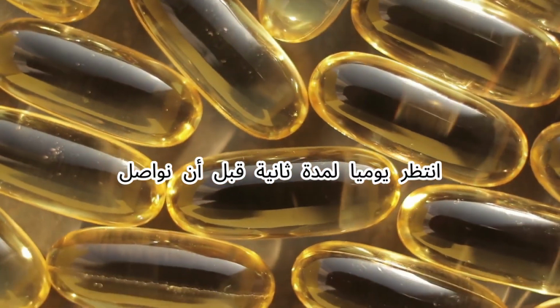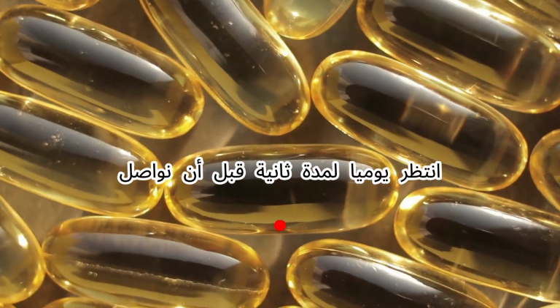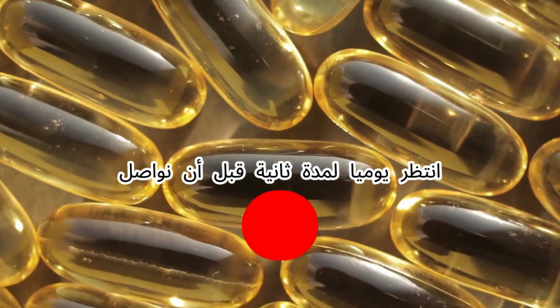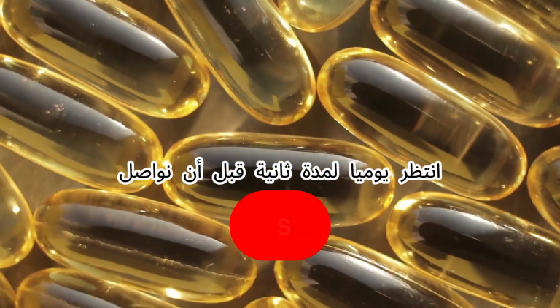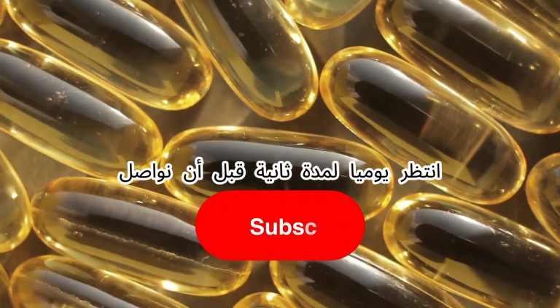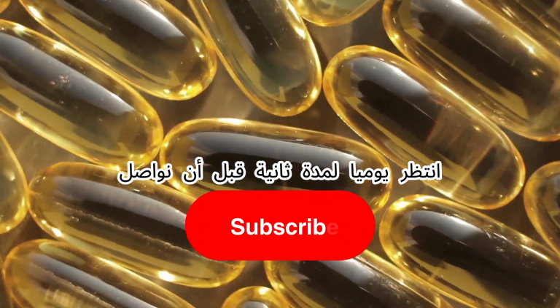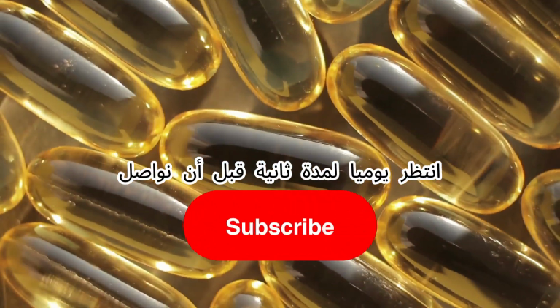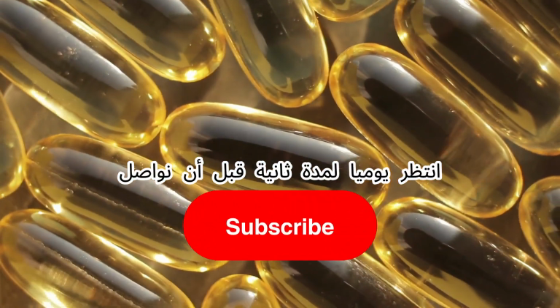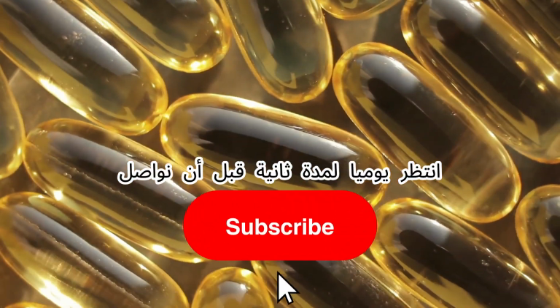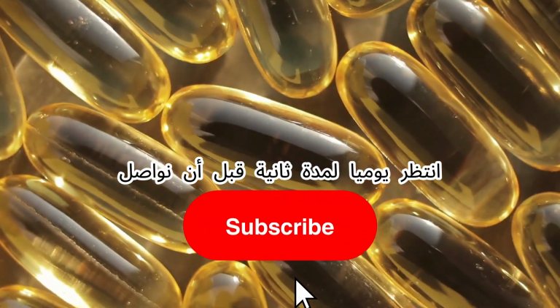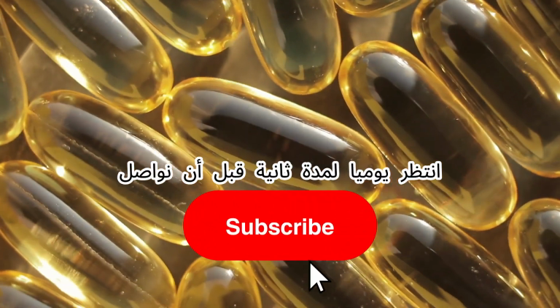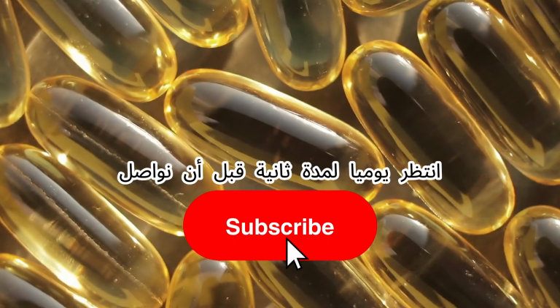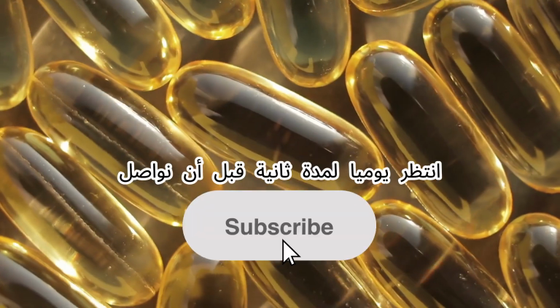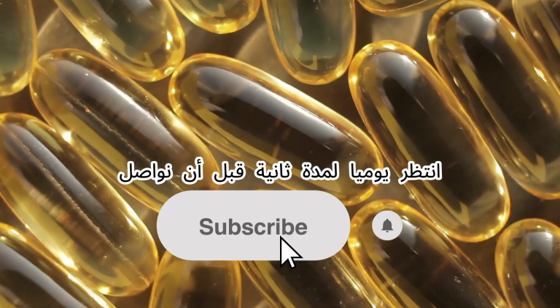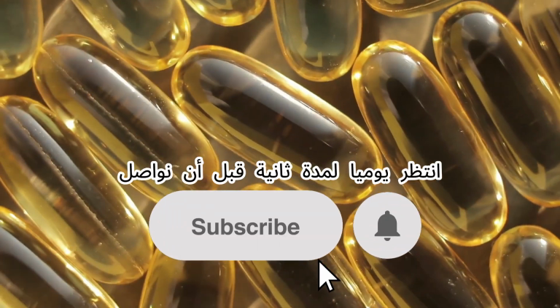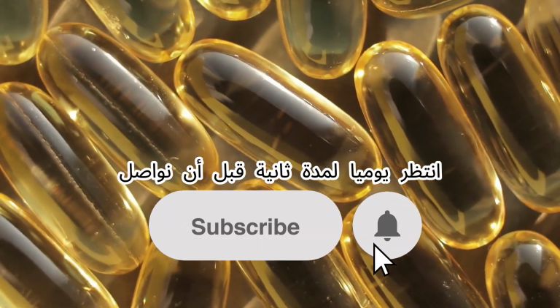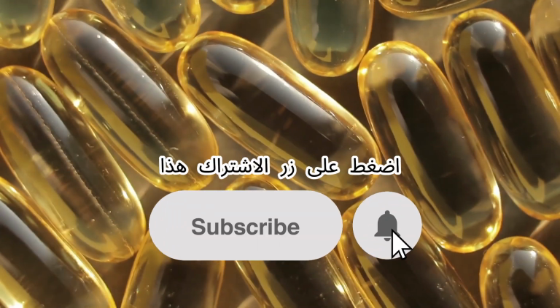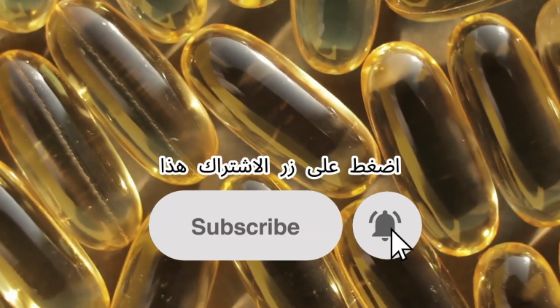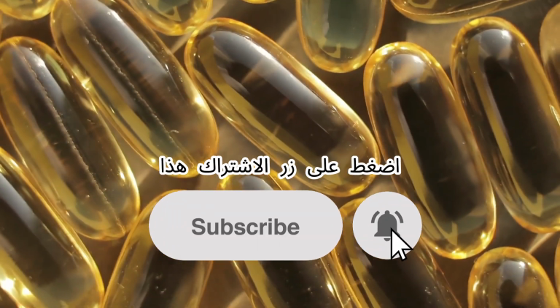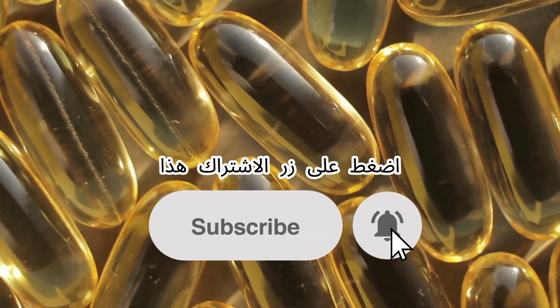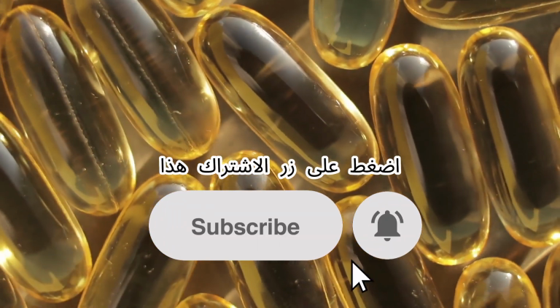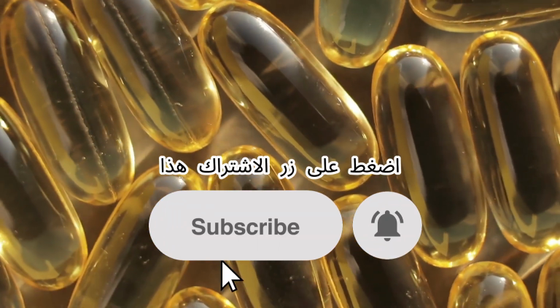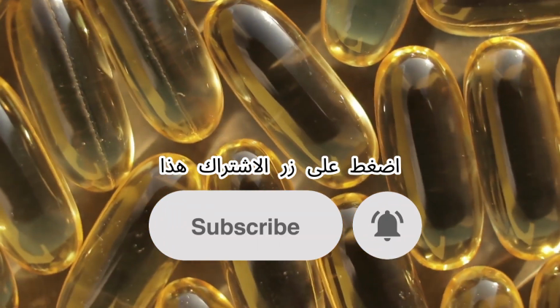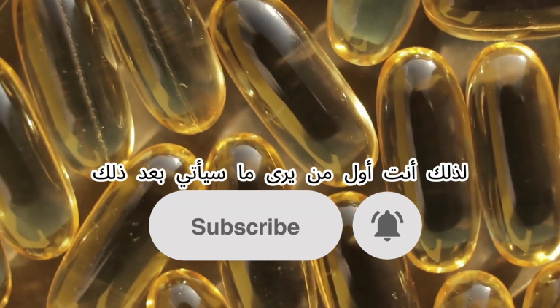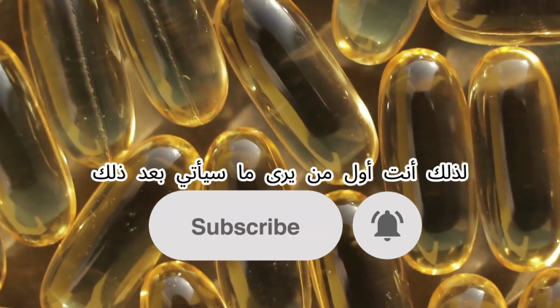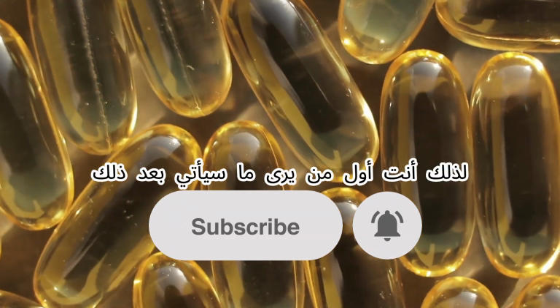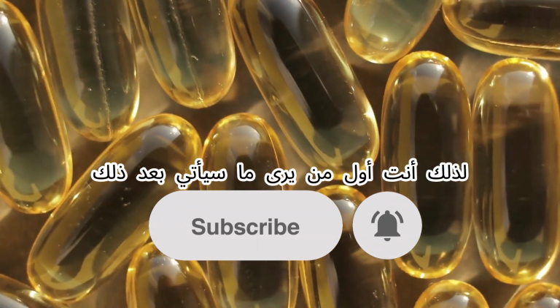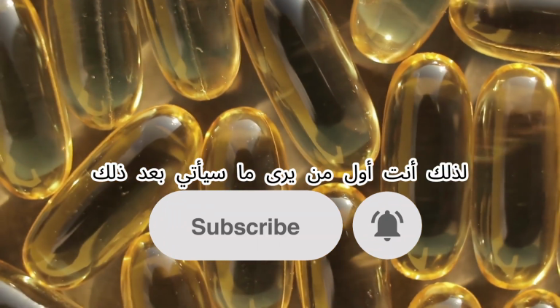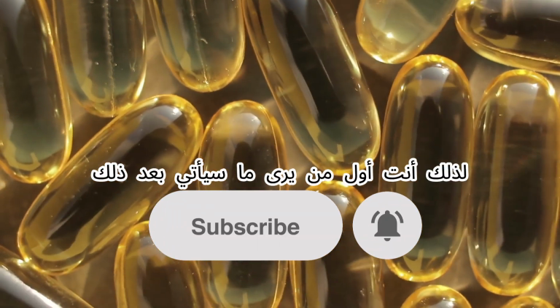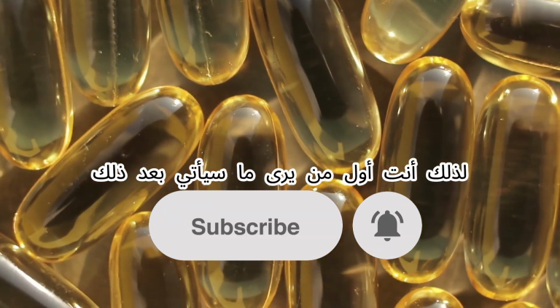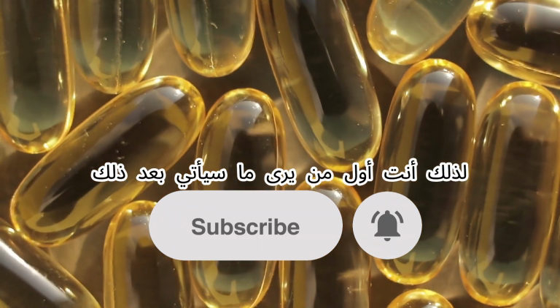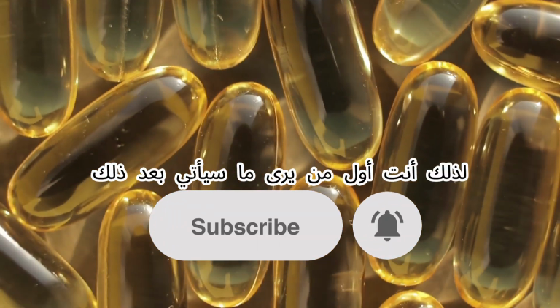Before we carry on, tap that subscribe button so you're first to see what's coming next.